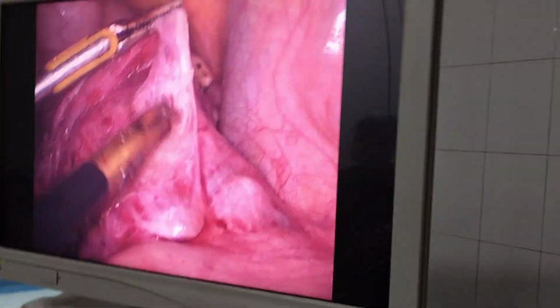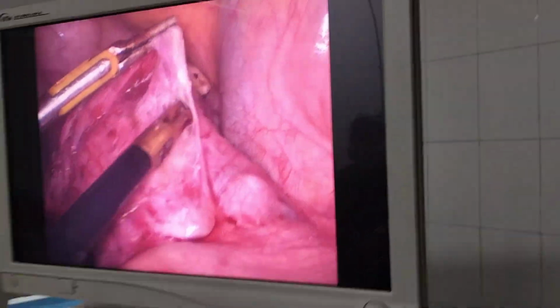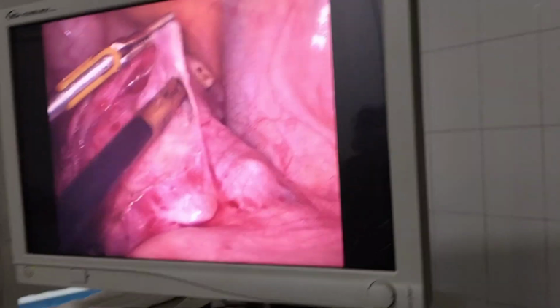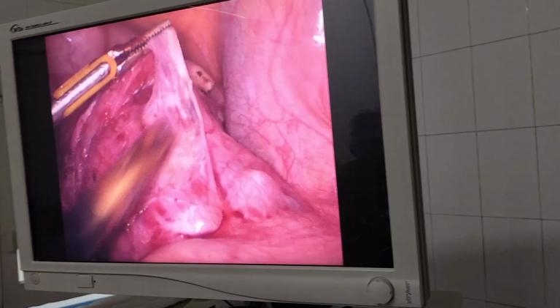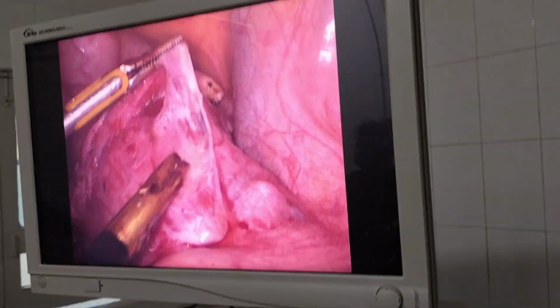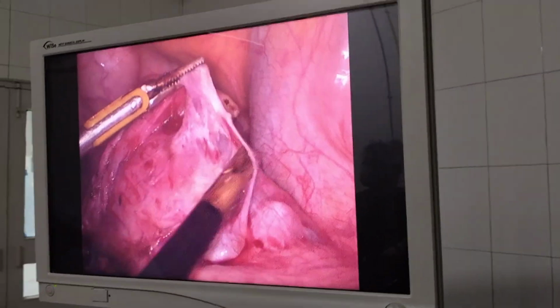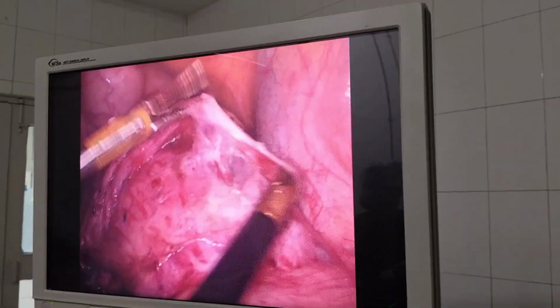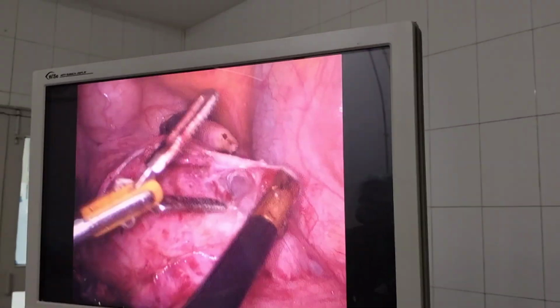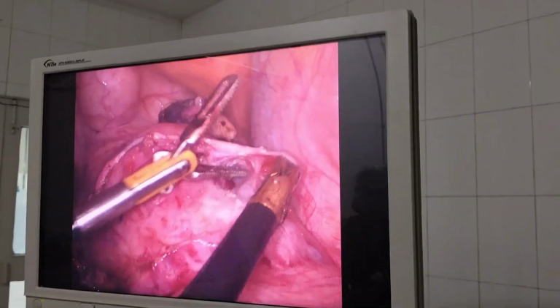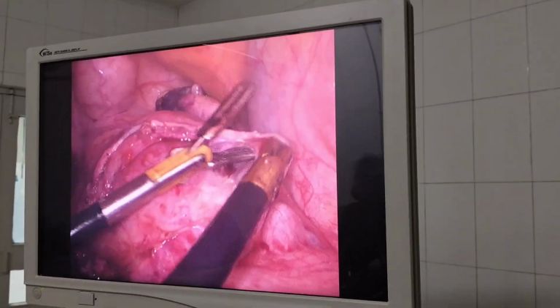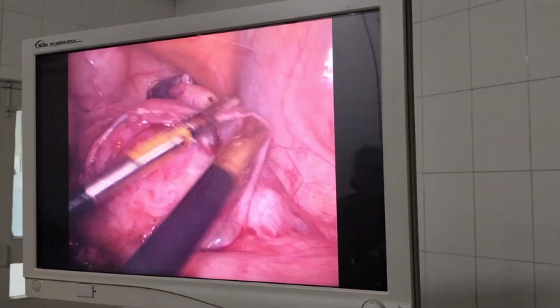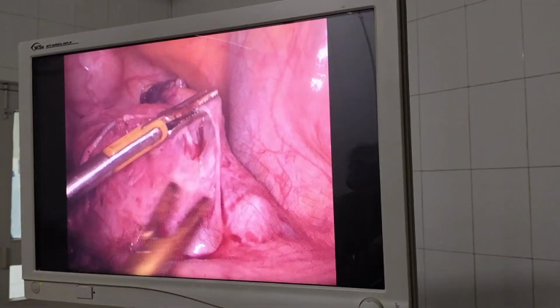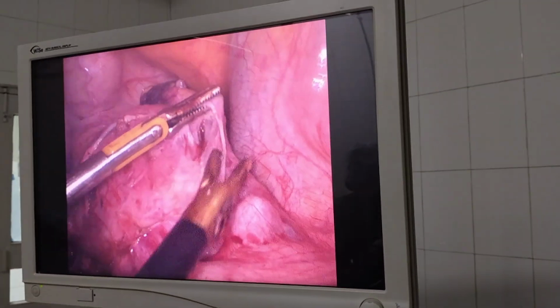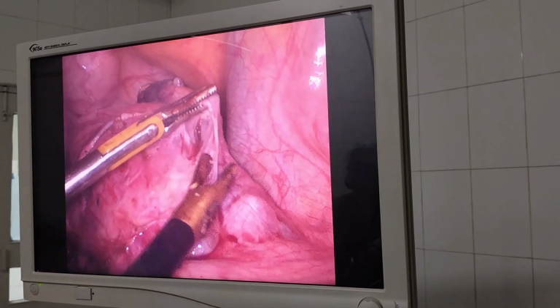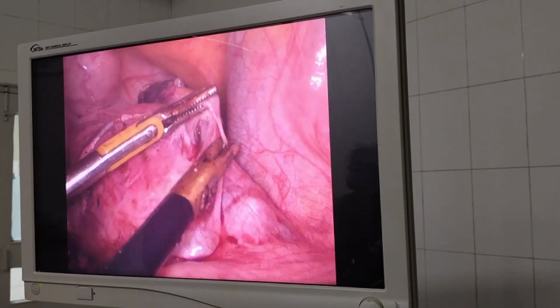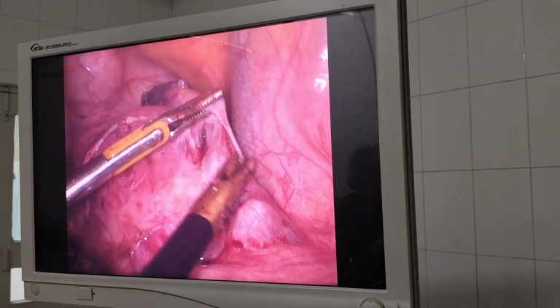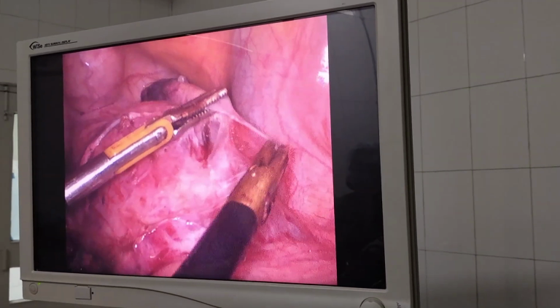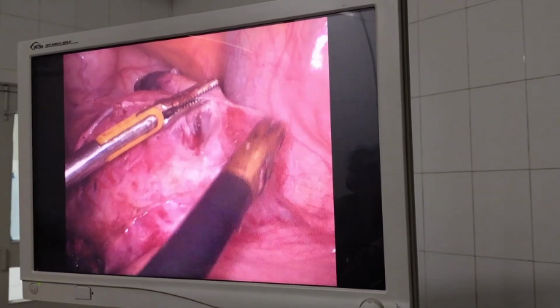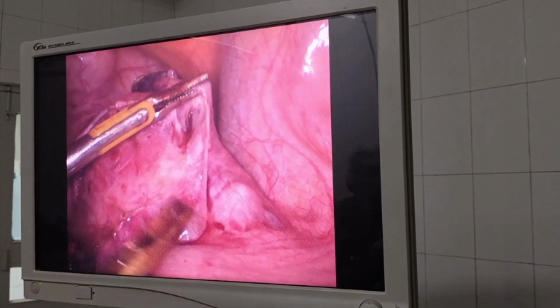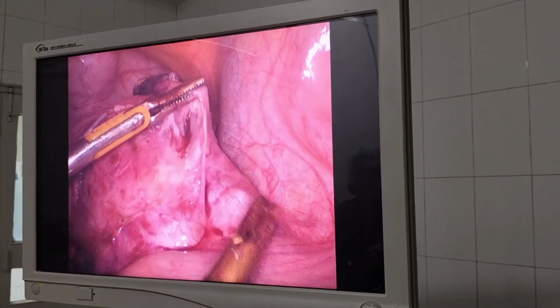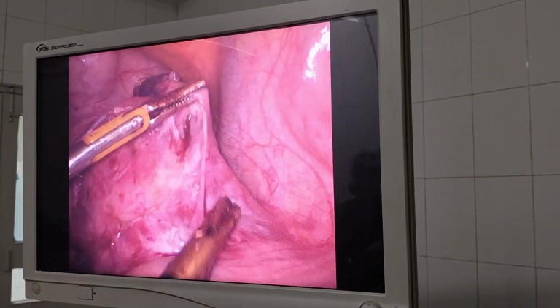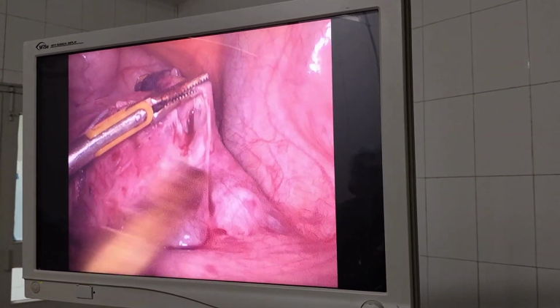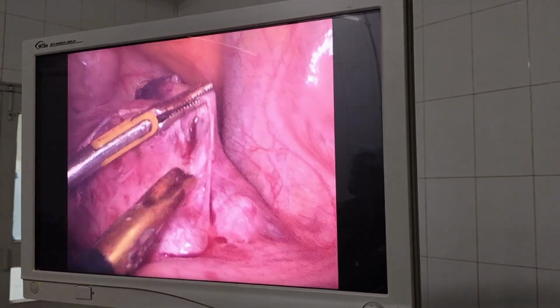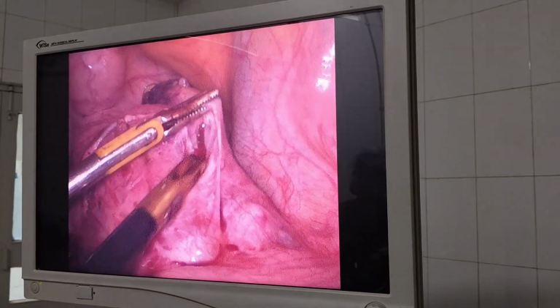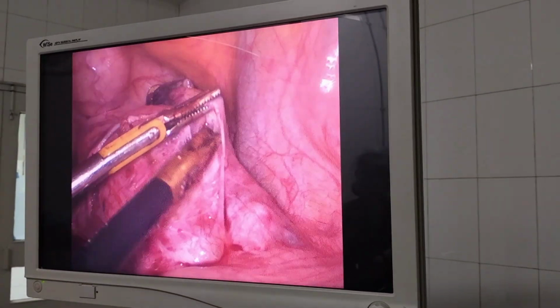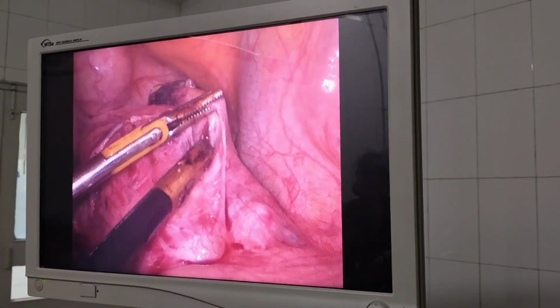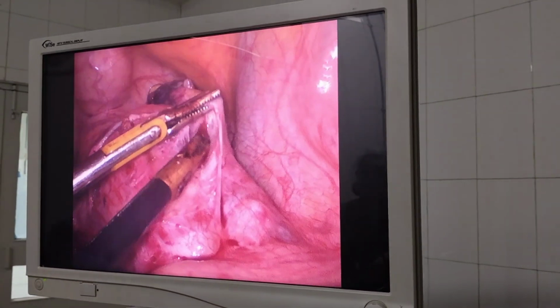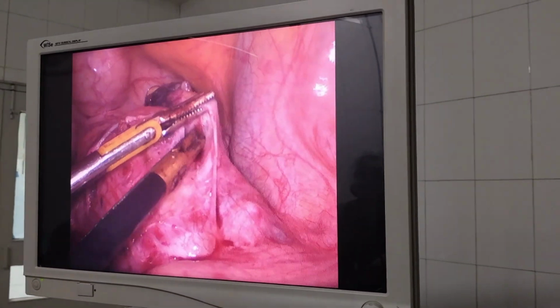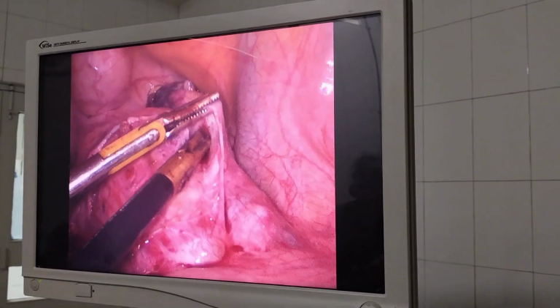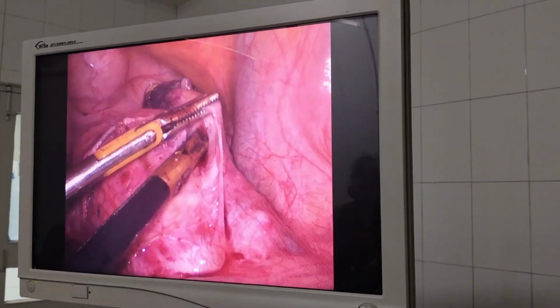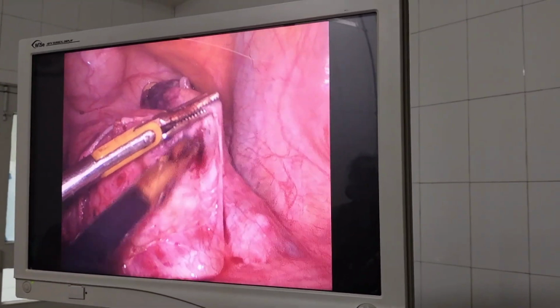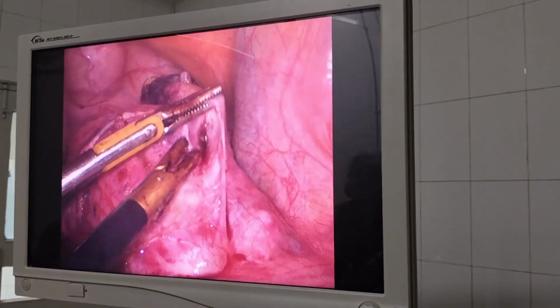For further ureter safety, we always cut the posterior peritoneum, which lateralizes both the ureters.